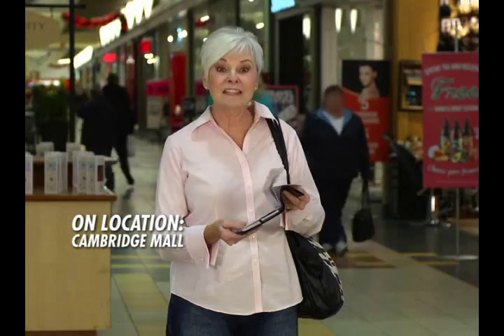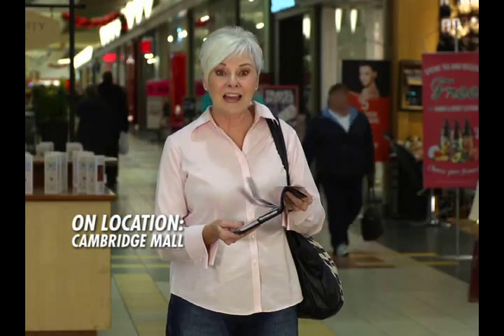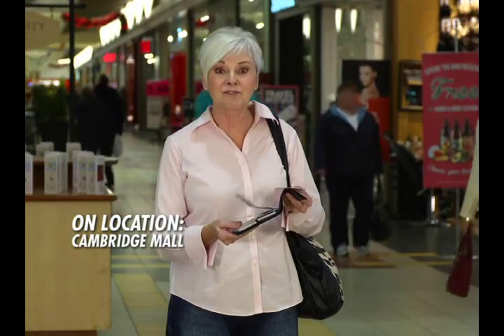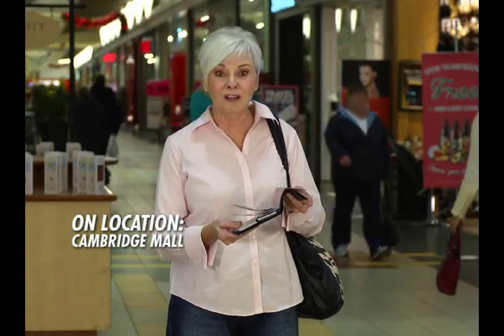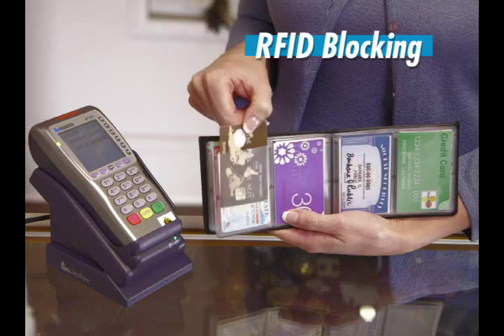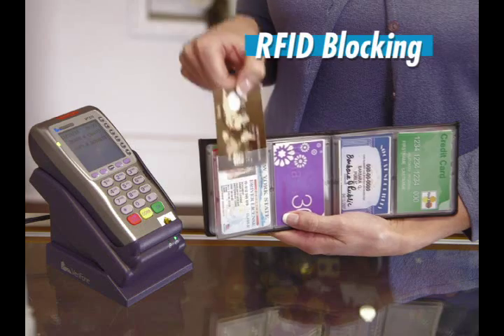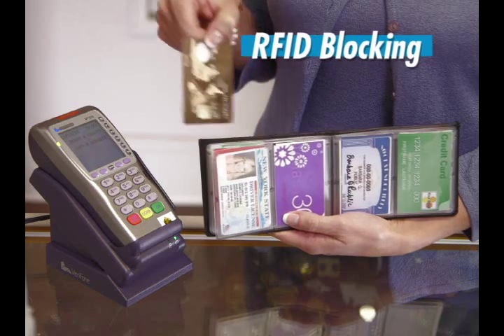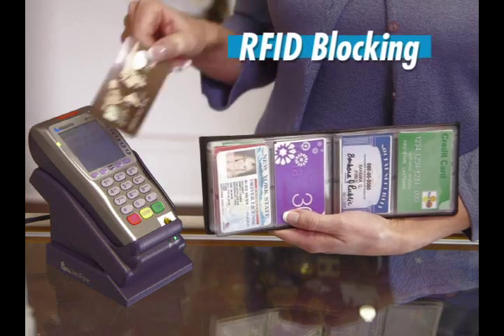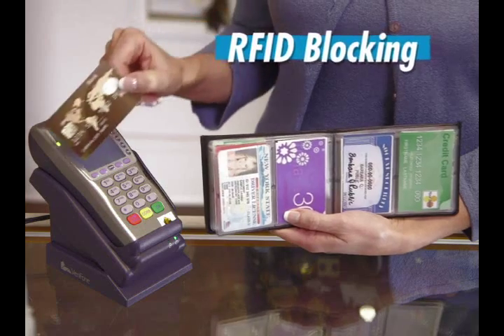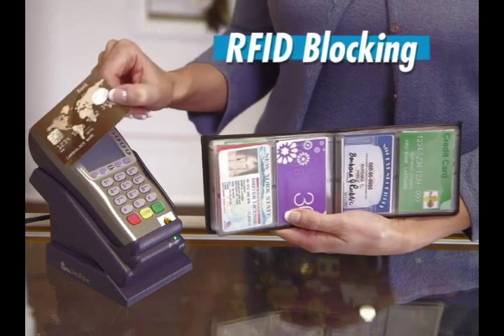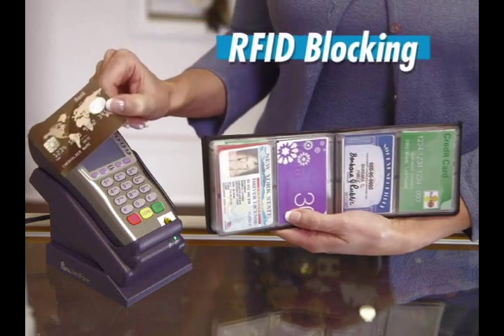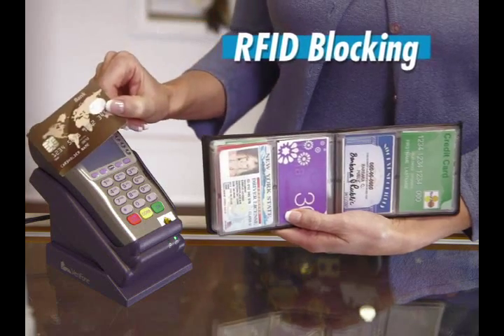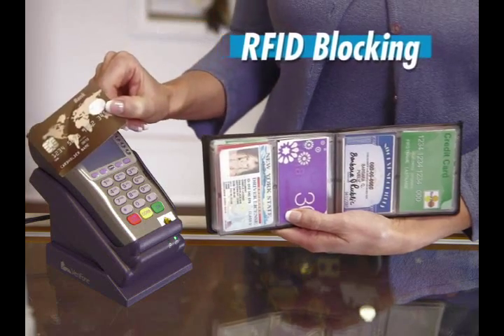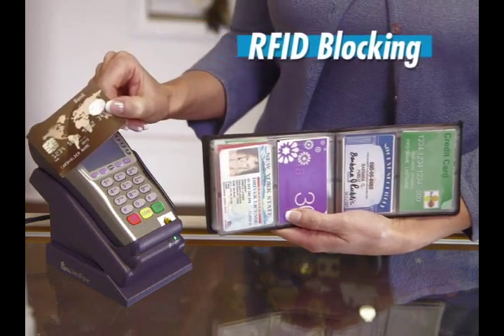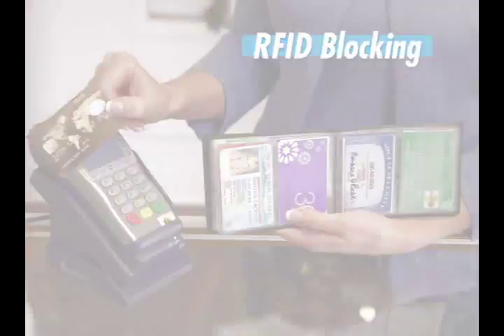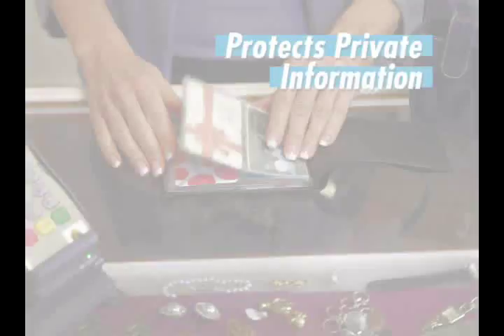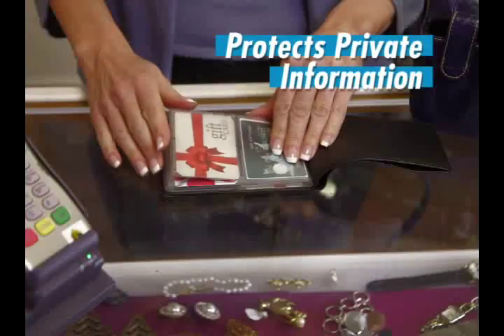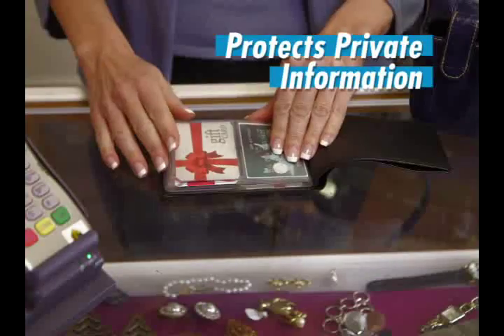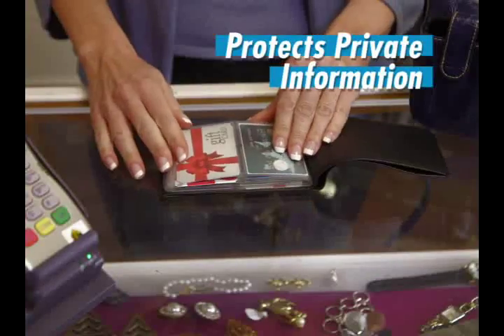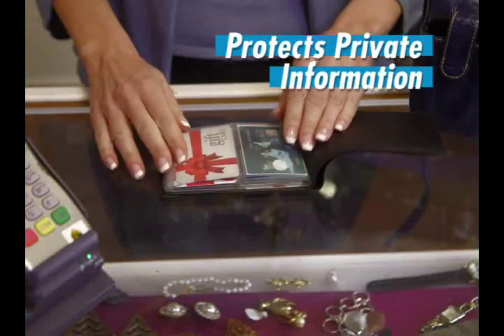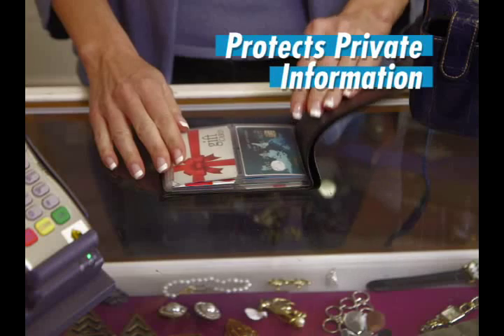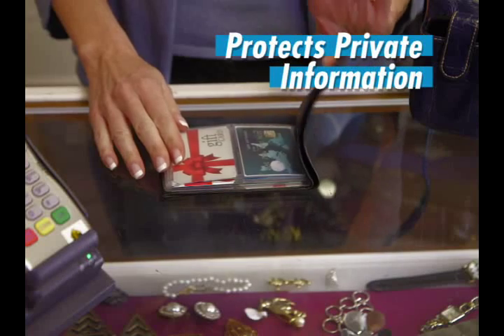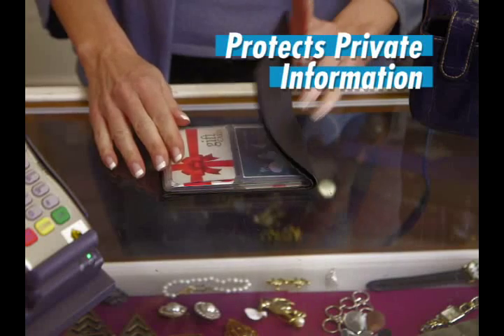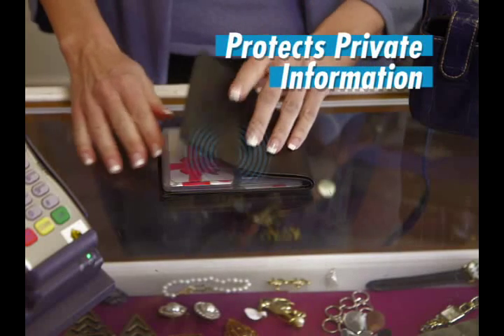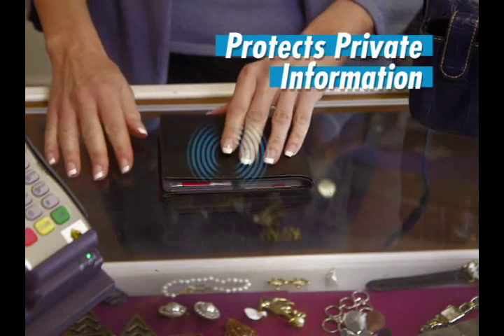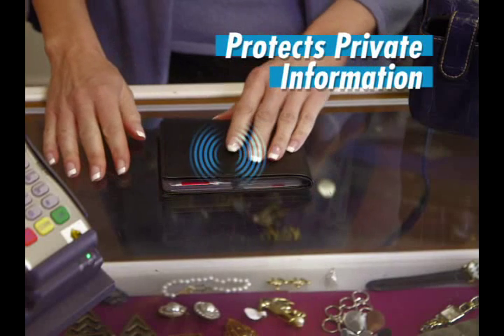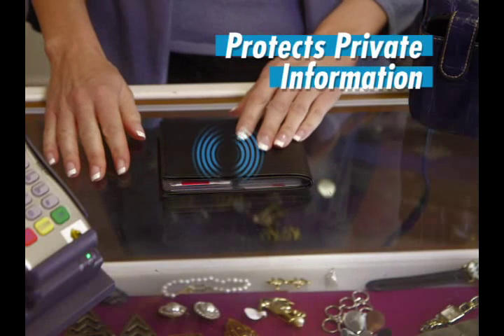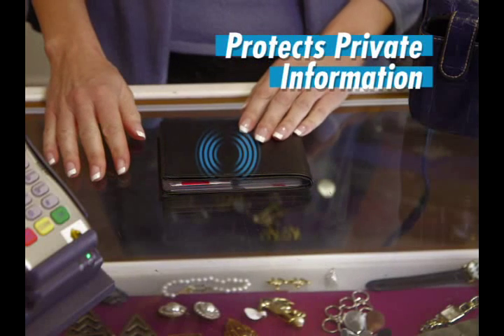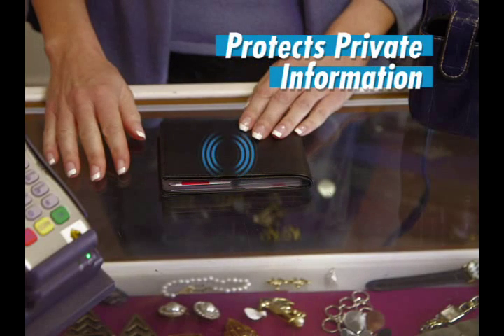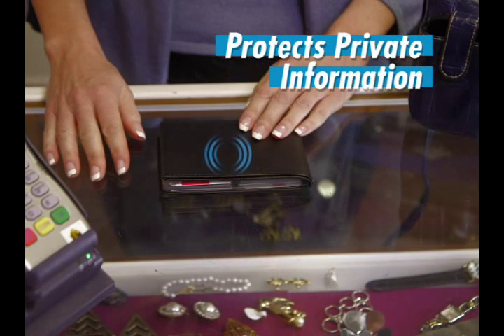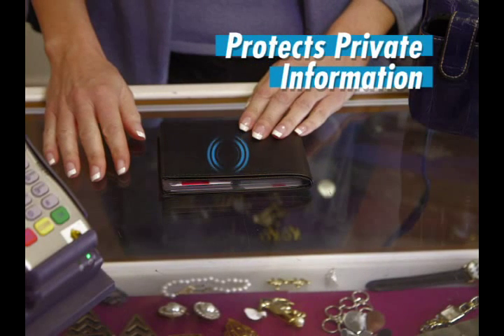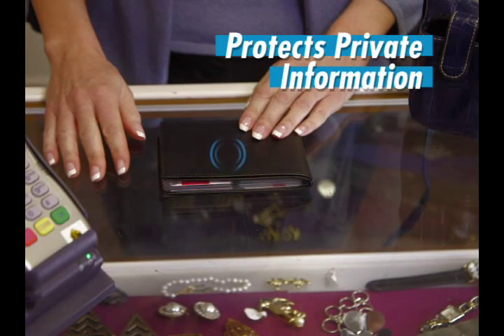I need to have one. RFID blocking stops remote scanning of cards and protects private information.